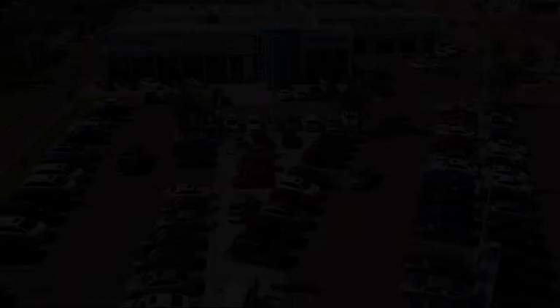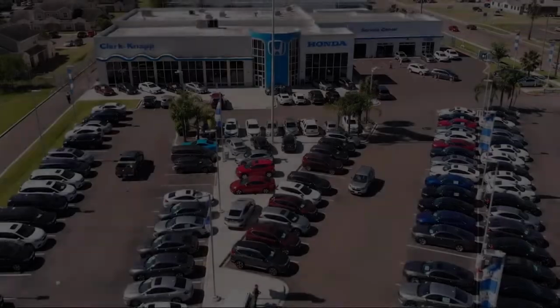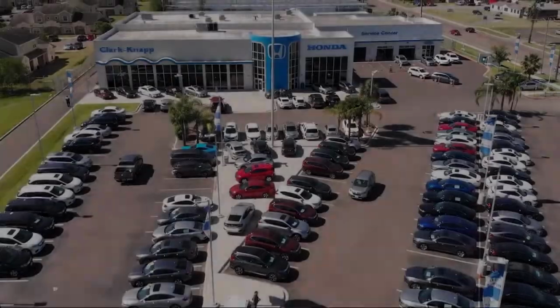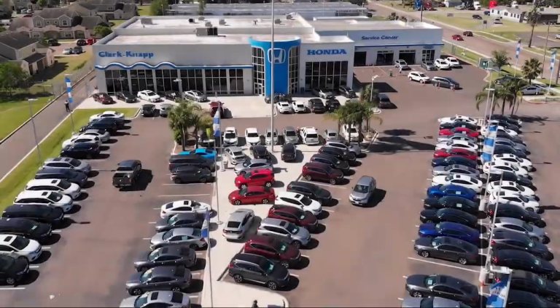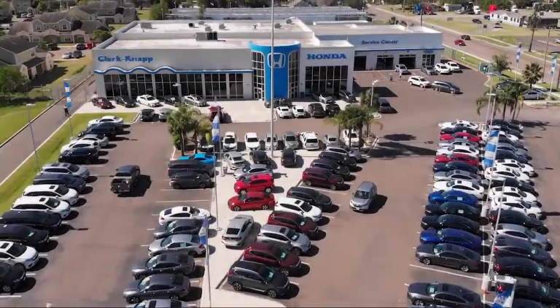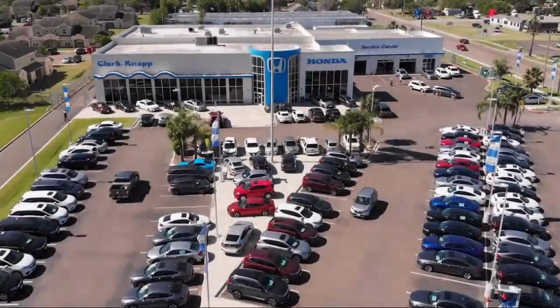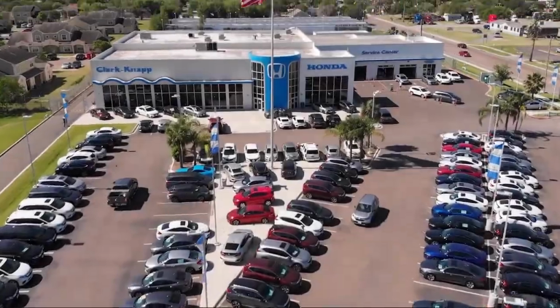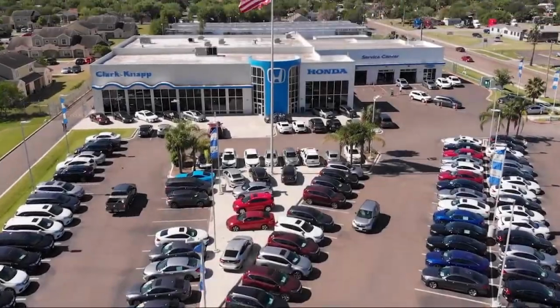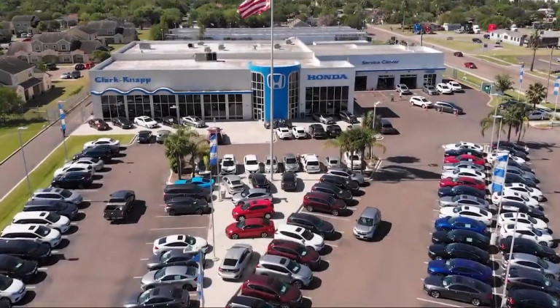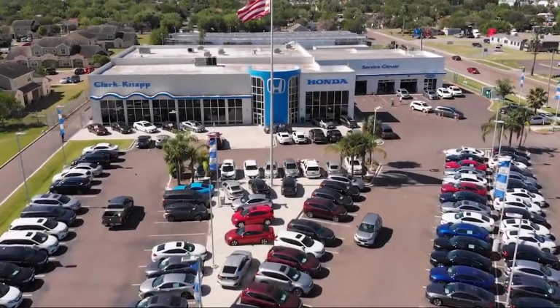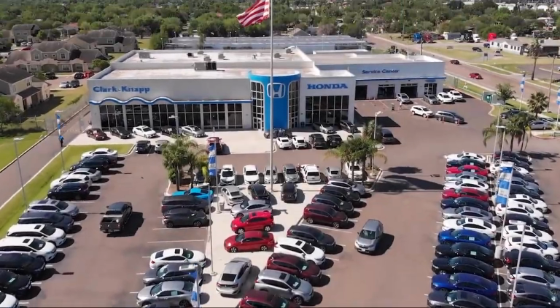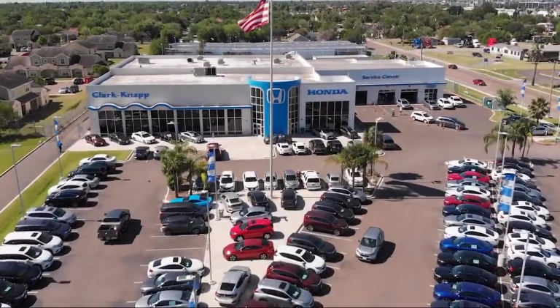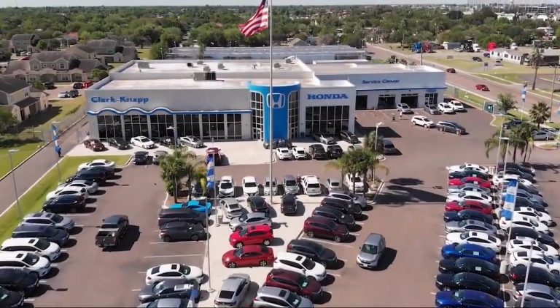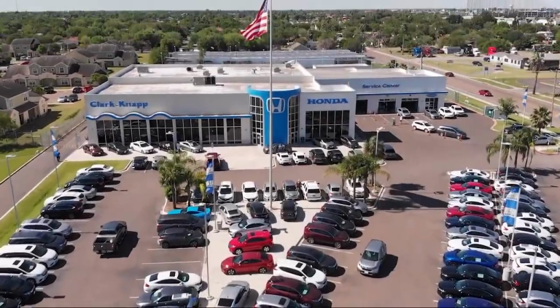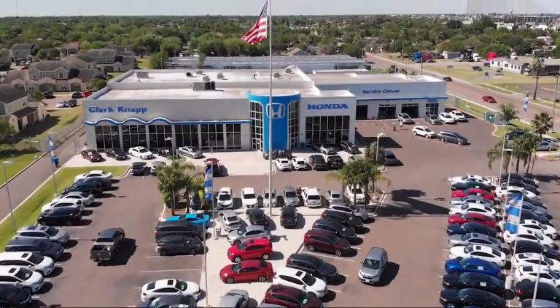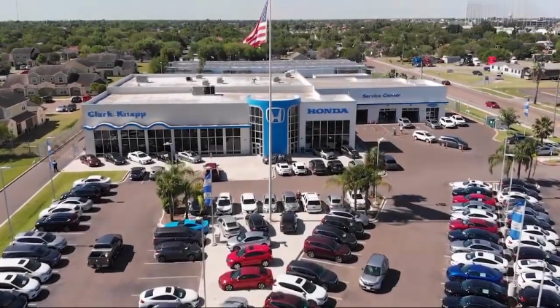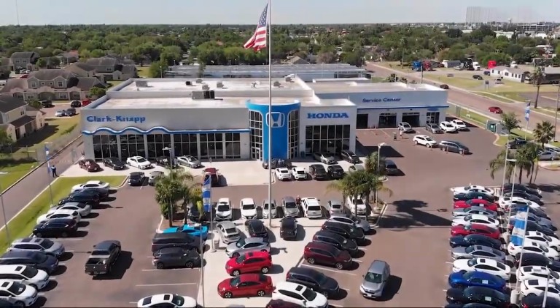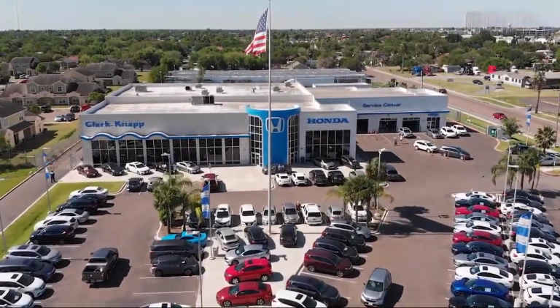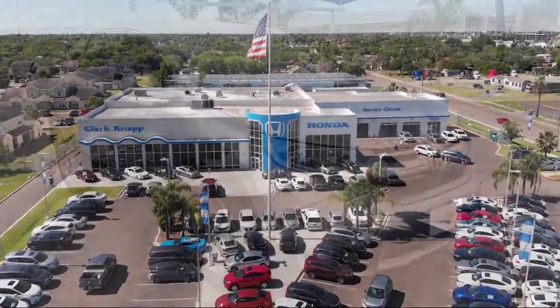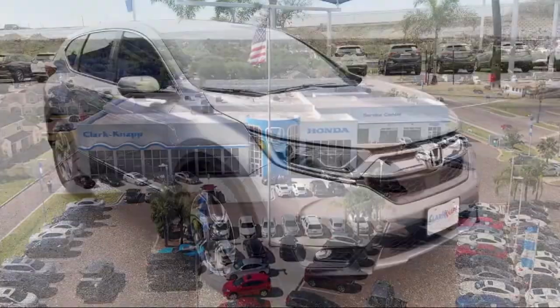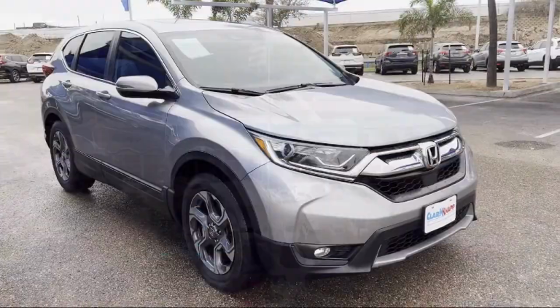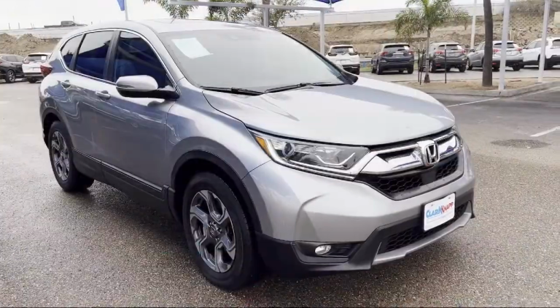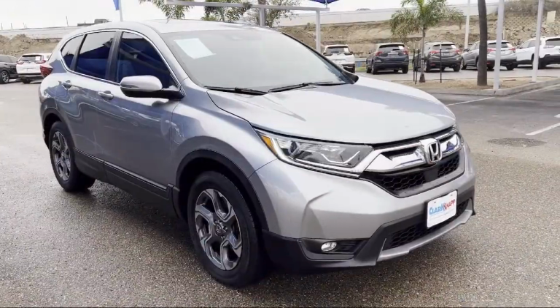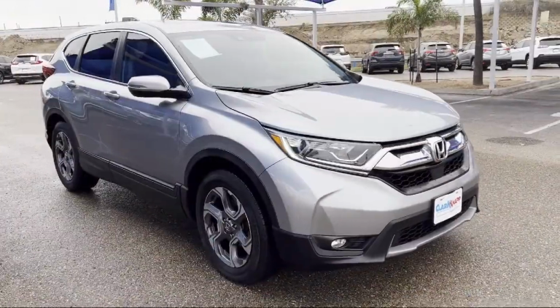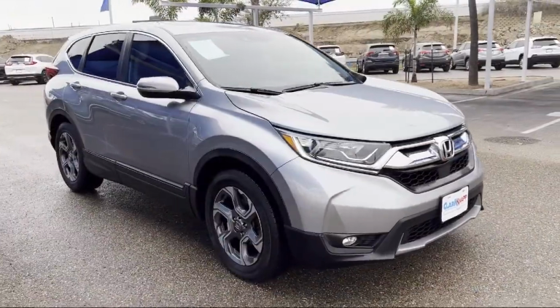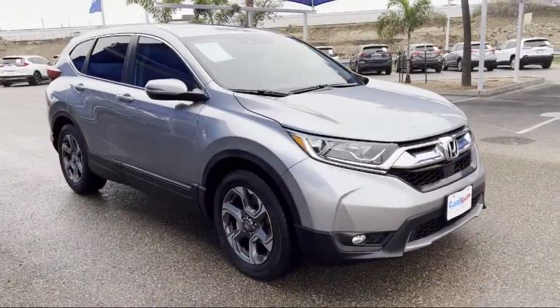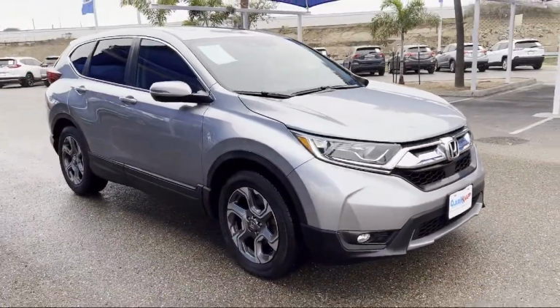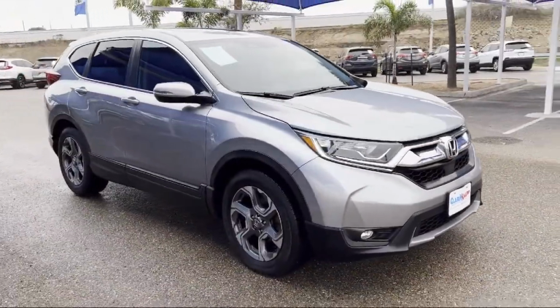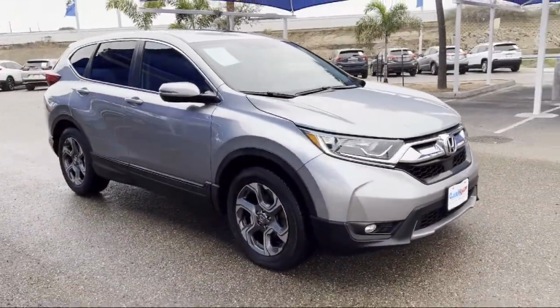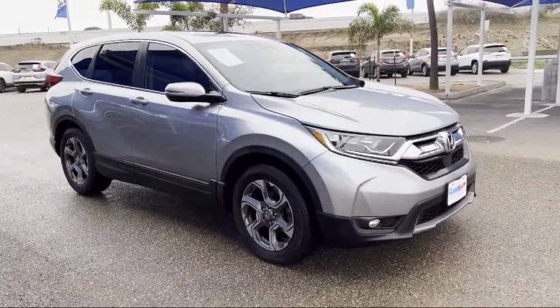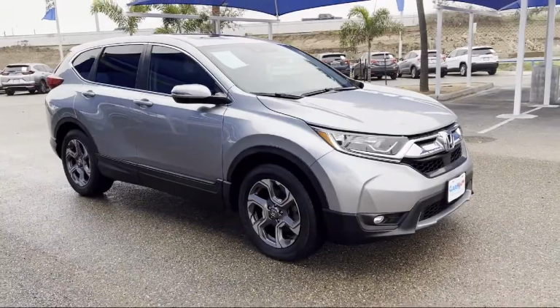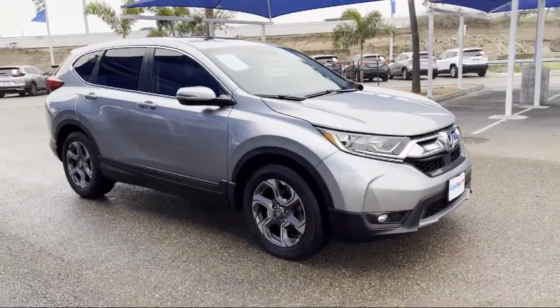Welcome to Clark Knapp Honda, and here's a look at another one of our great vehicles from our inventory.